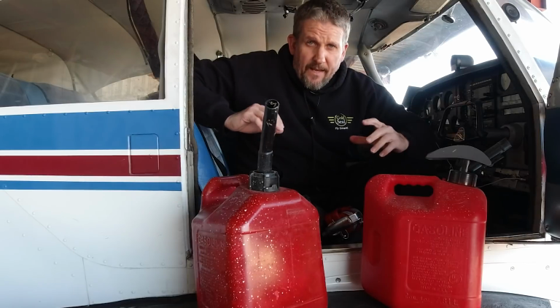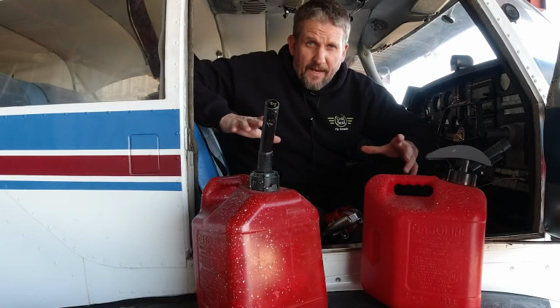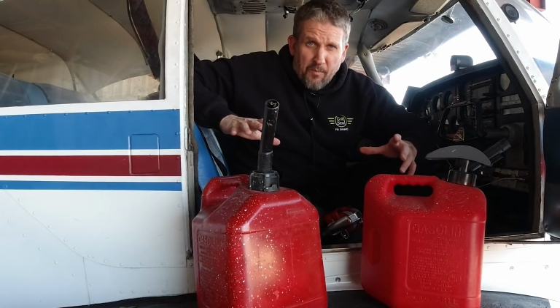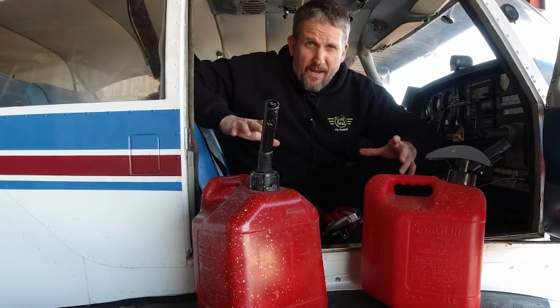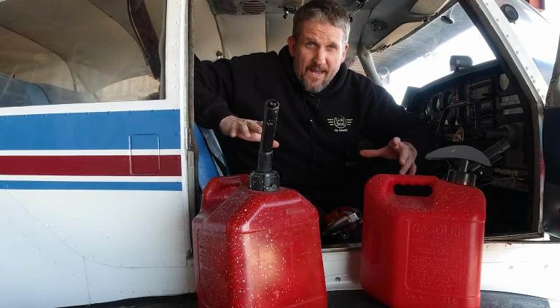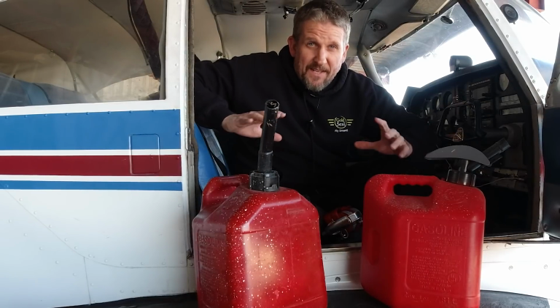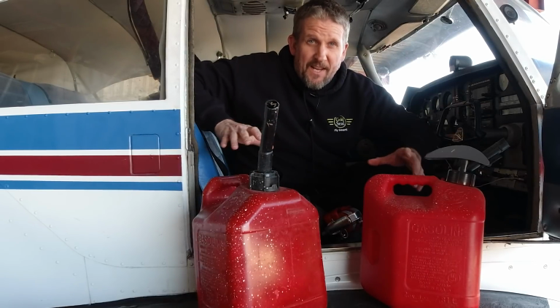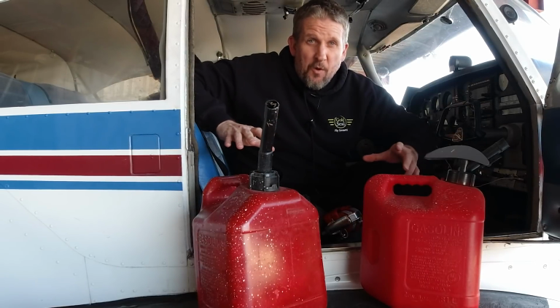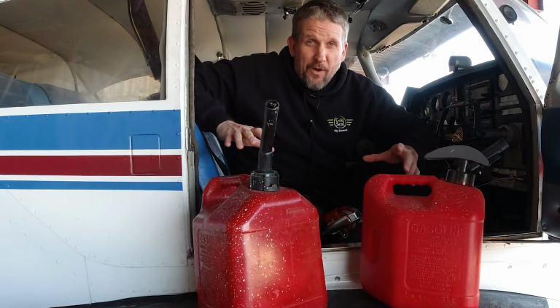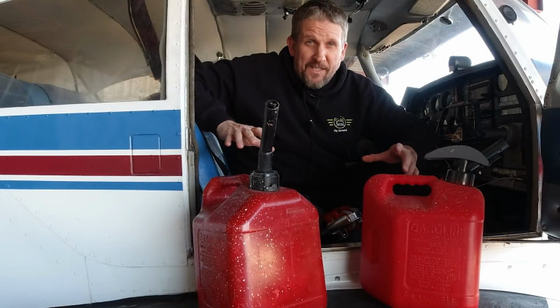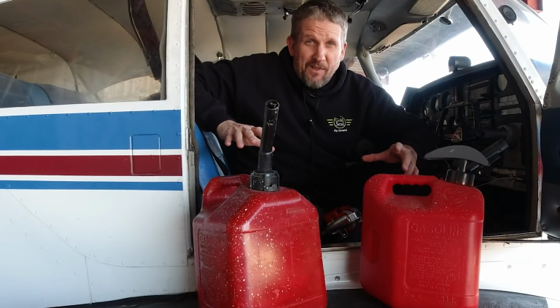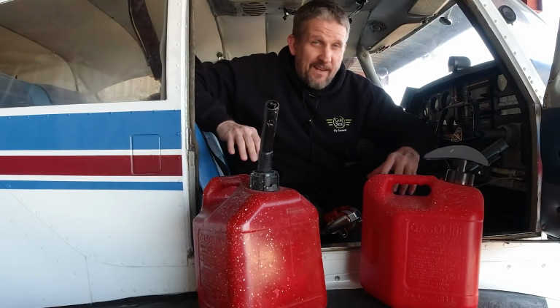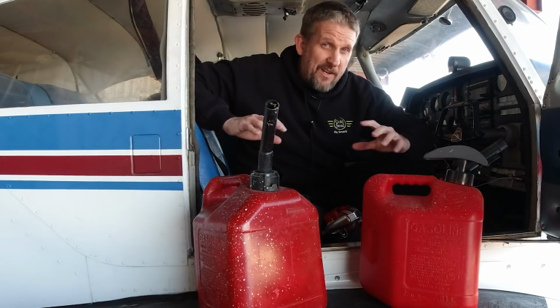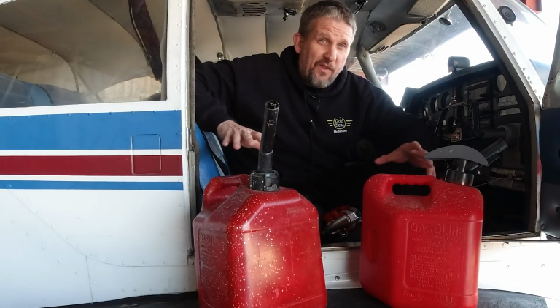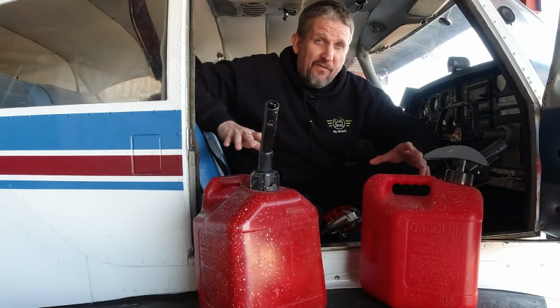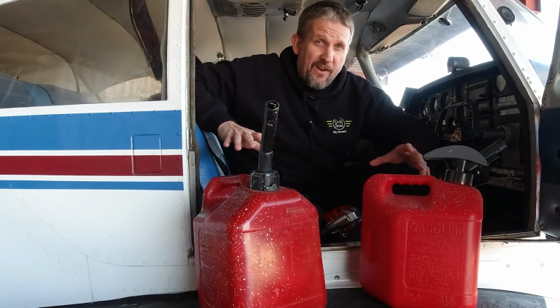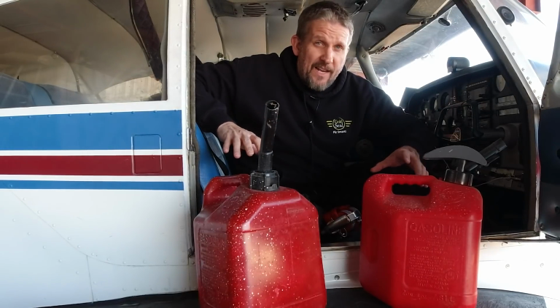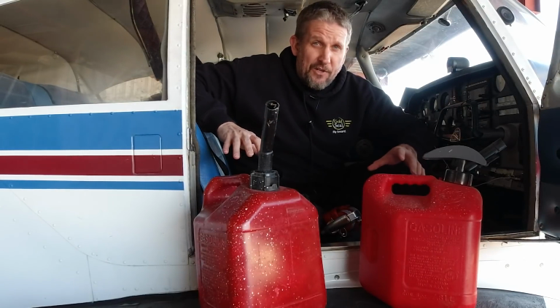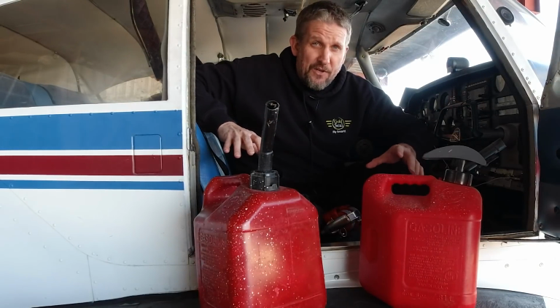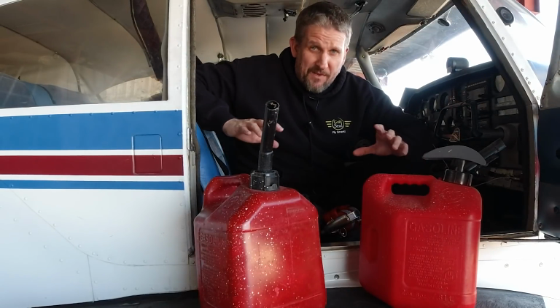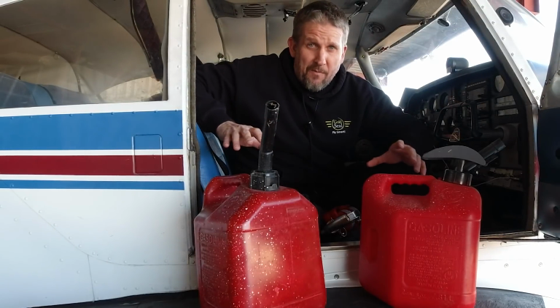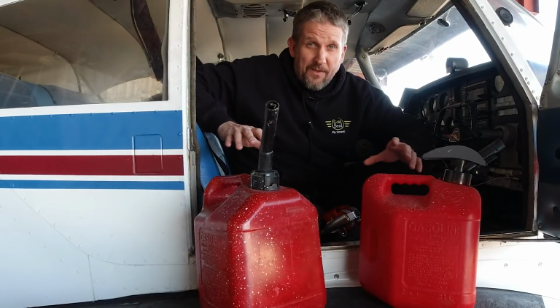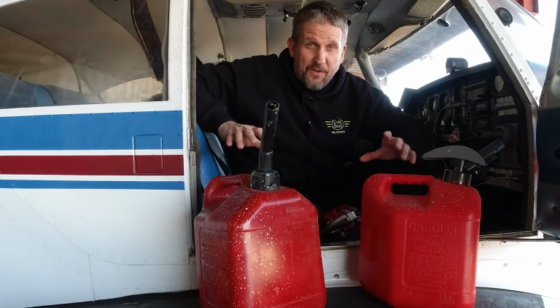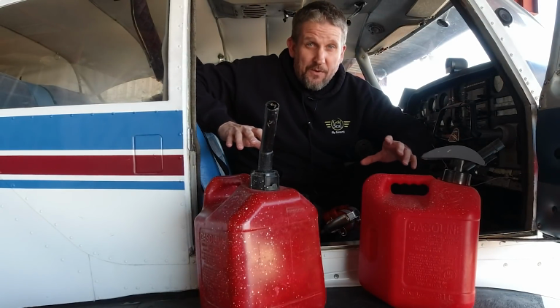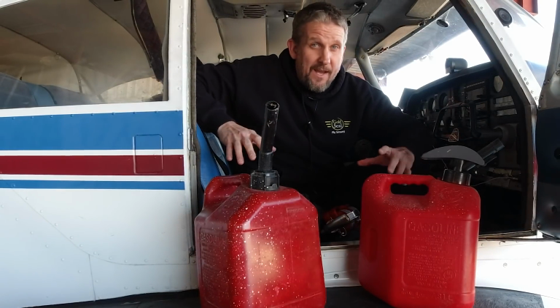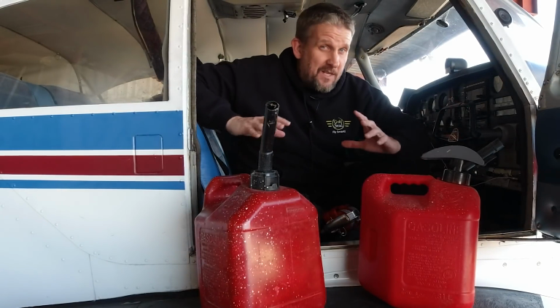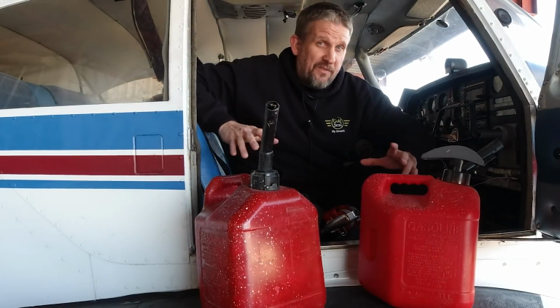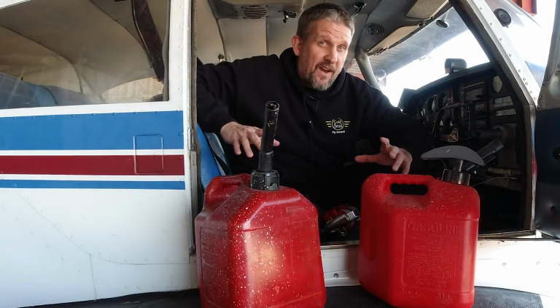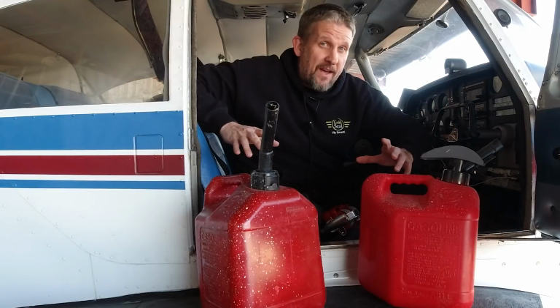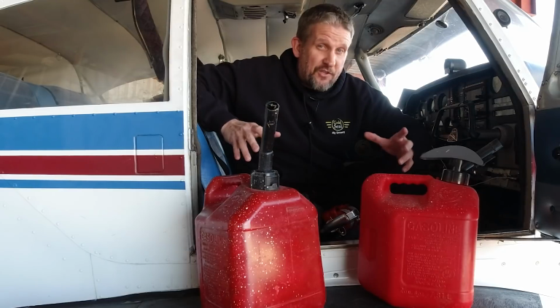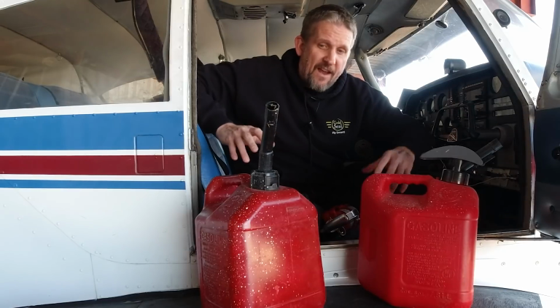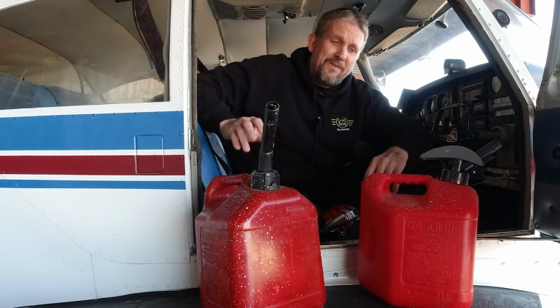Hey guys, I'm Brian, and today we're going to simulate an in-flight fire. I'm going to show you some different methods you can use to put the fire out if you should have one.